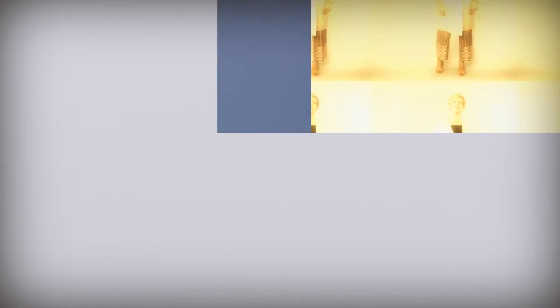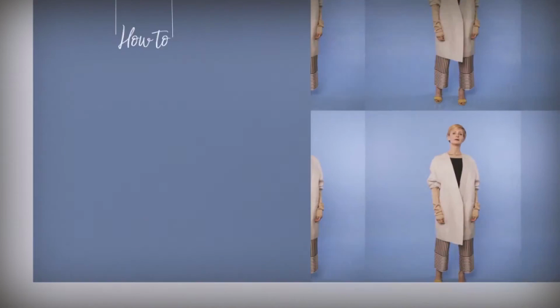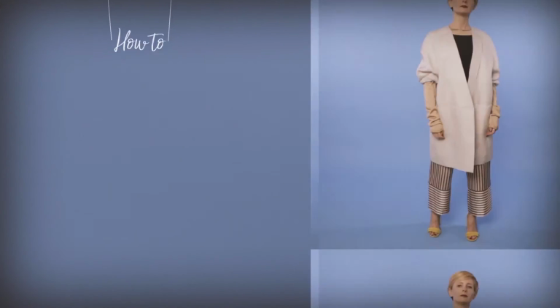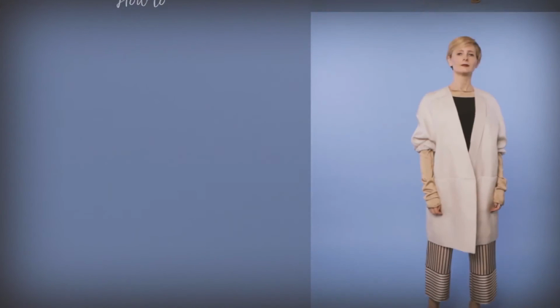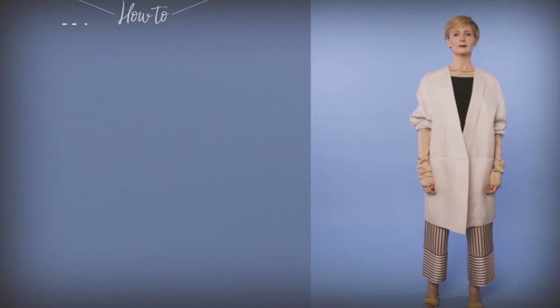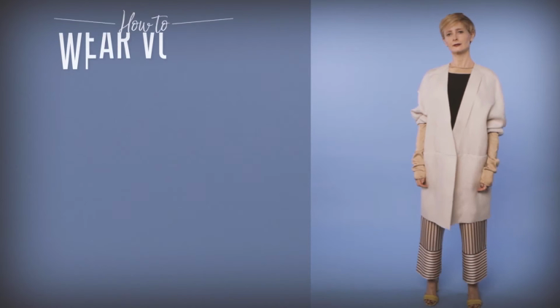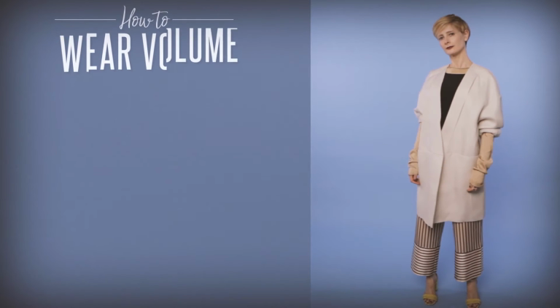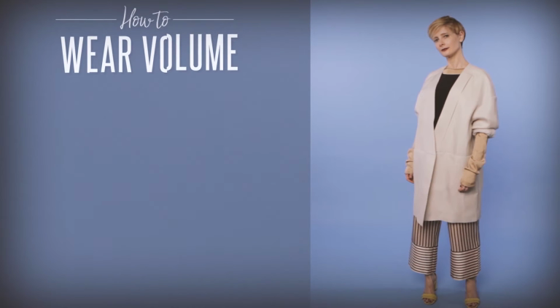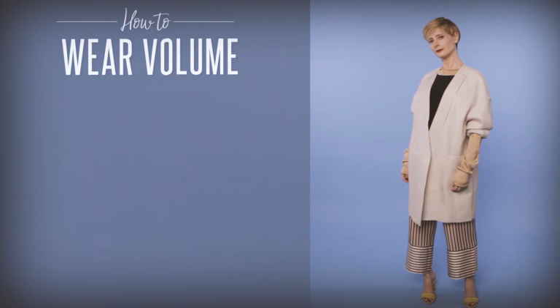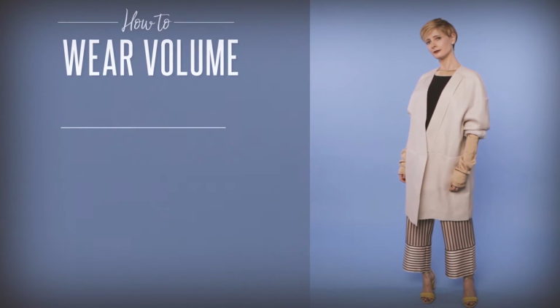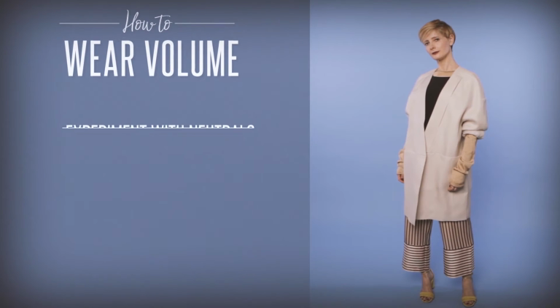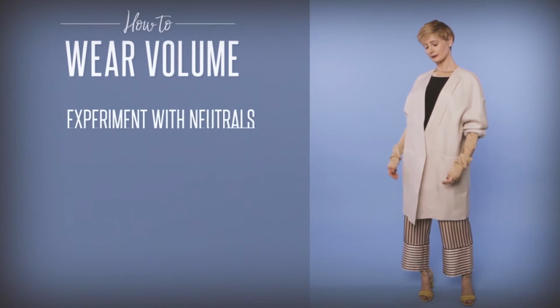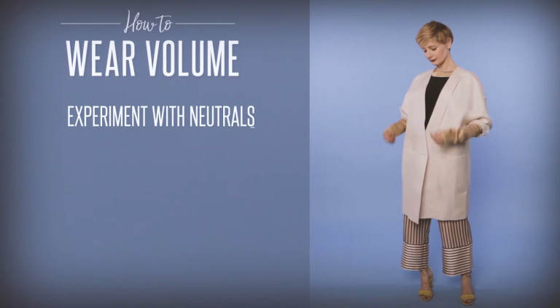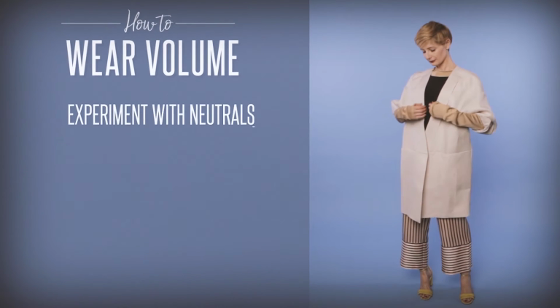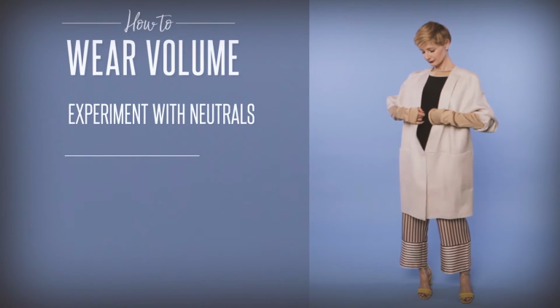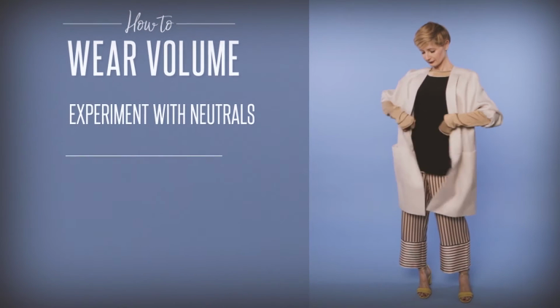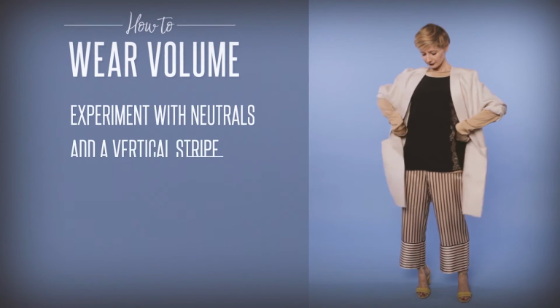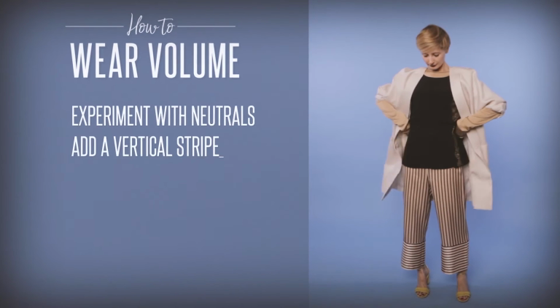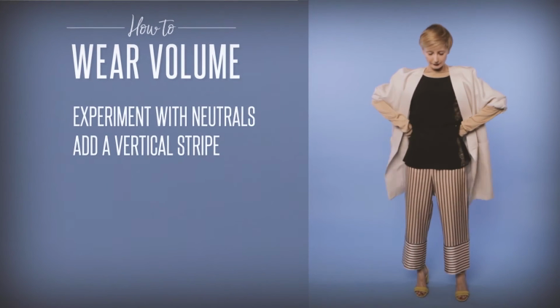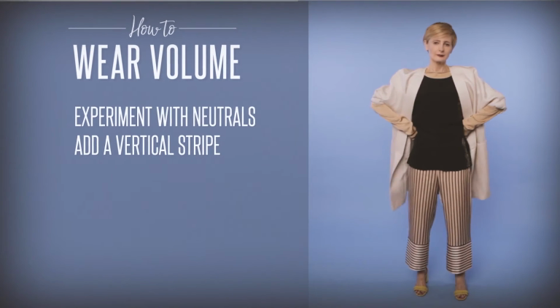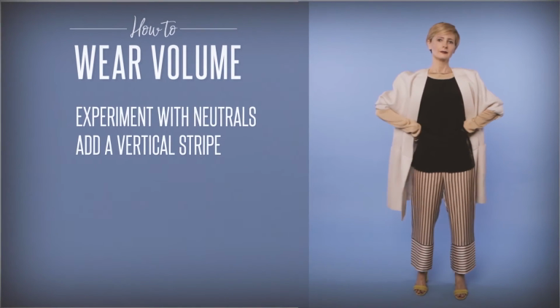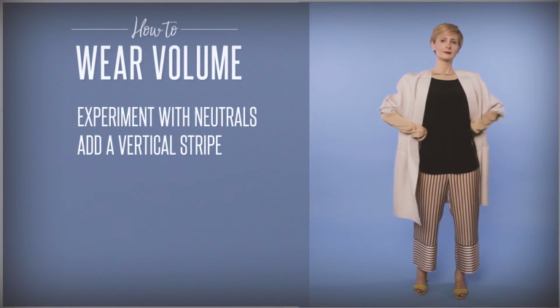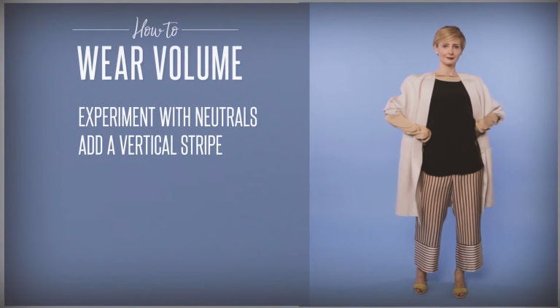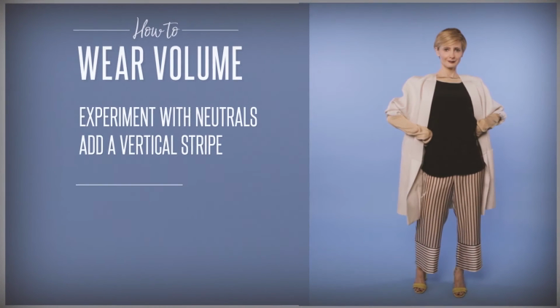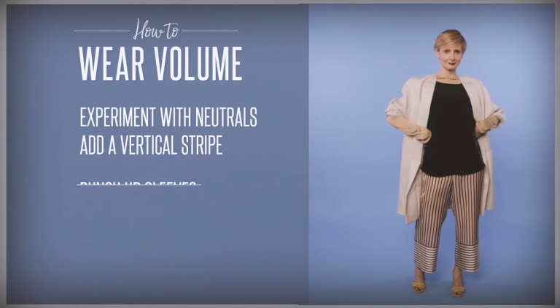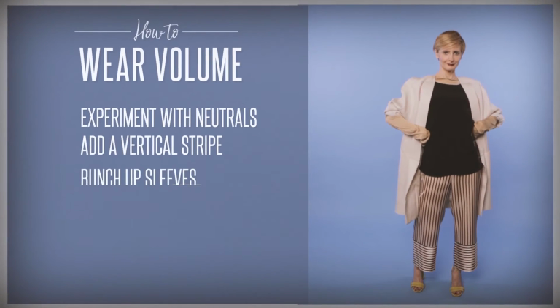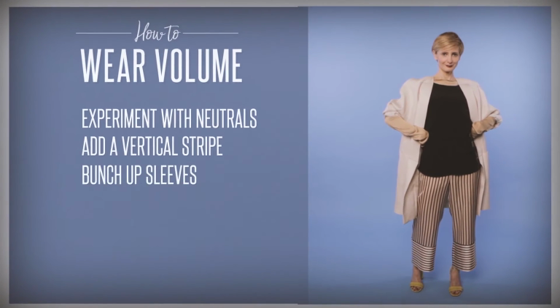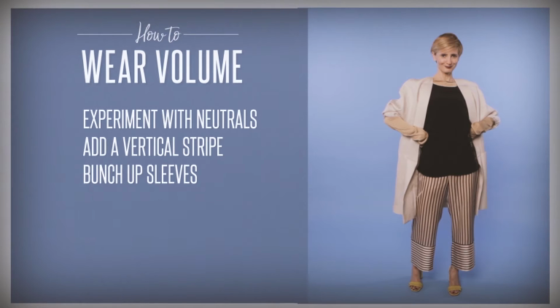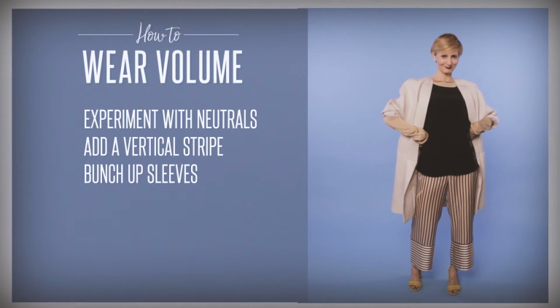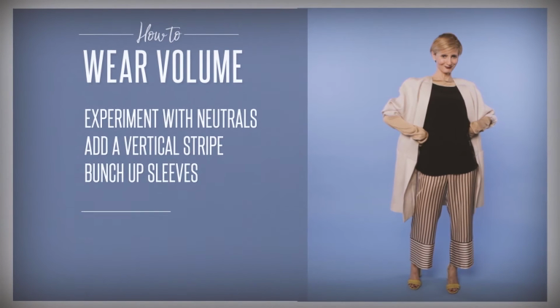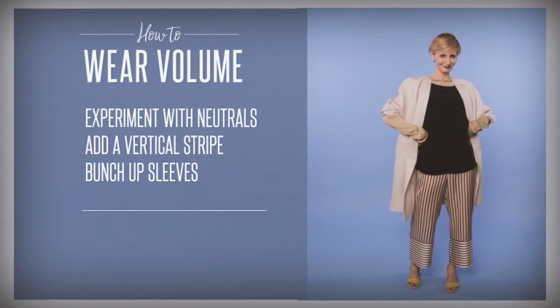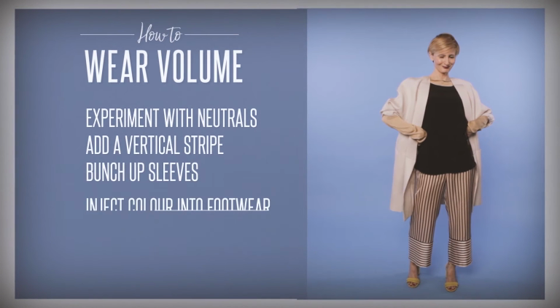So just to recap: experiment with subtle neutrals, try a vertical stripe, bunch up your sleeves, and inject color into your footwear.